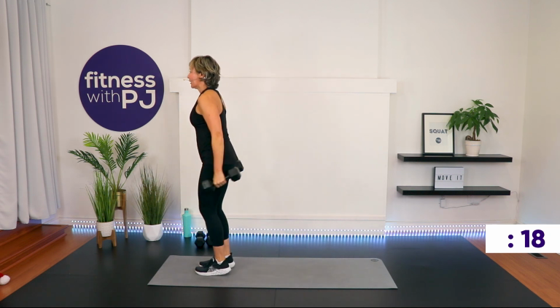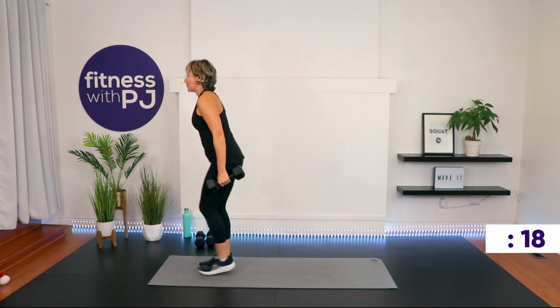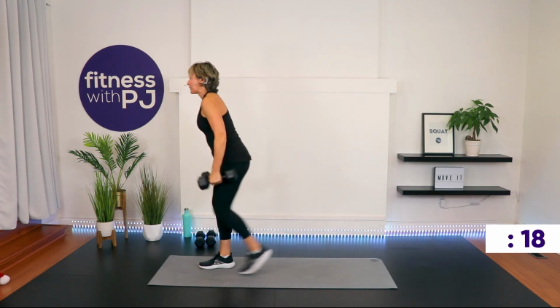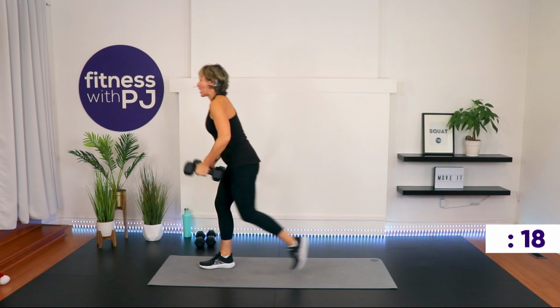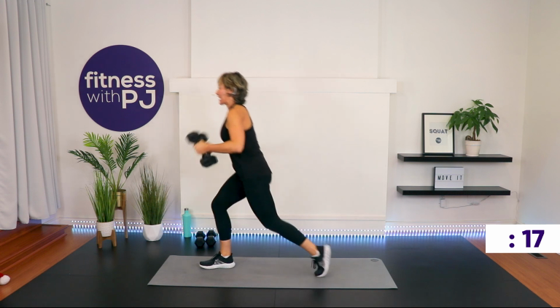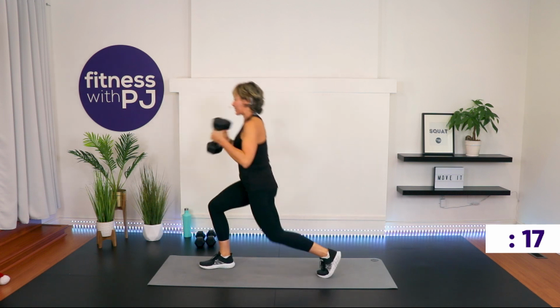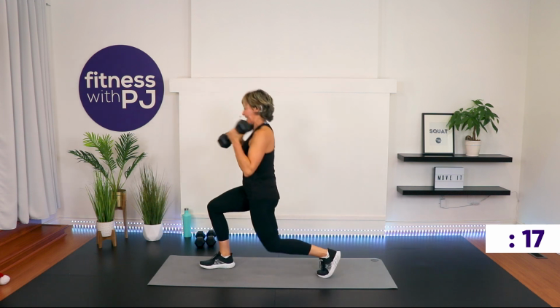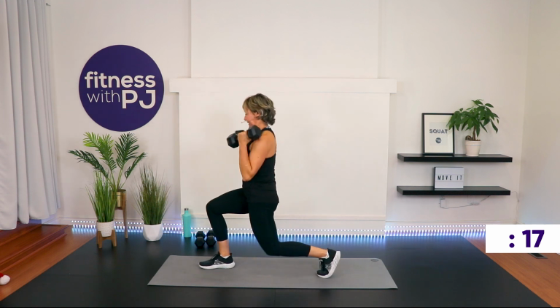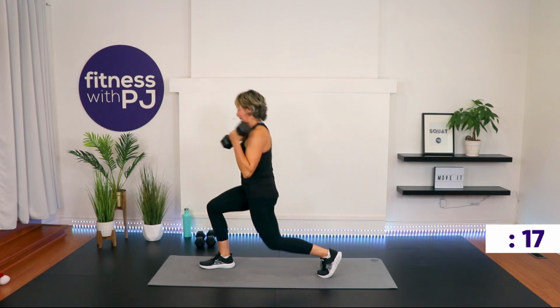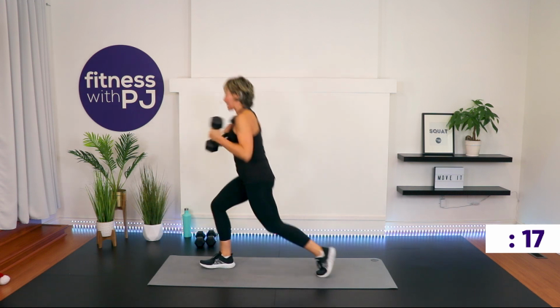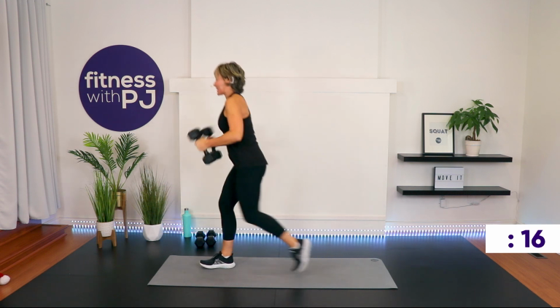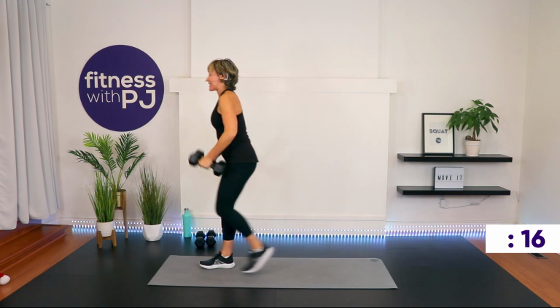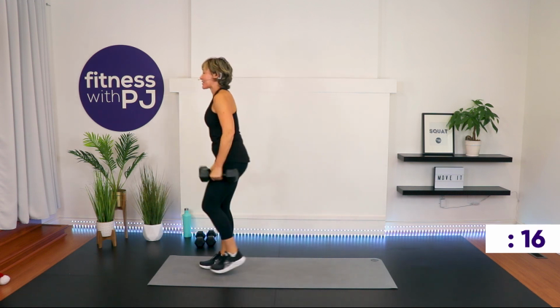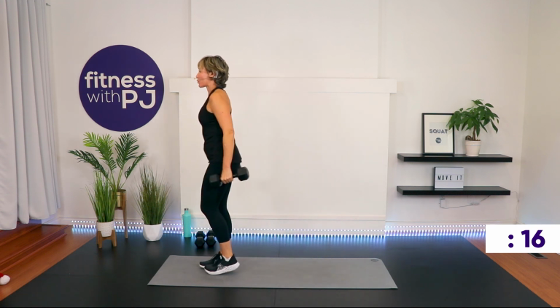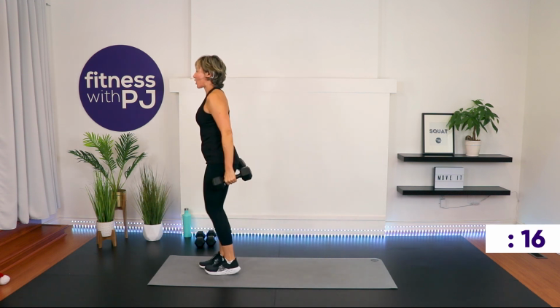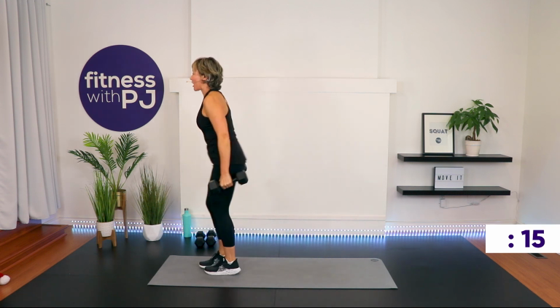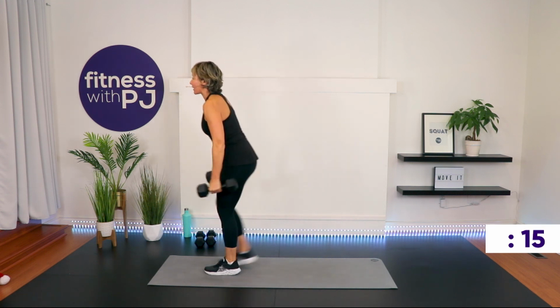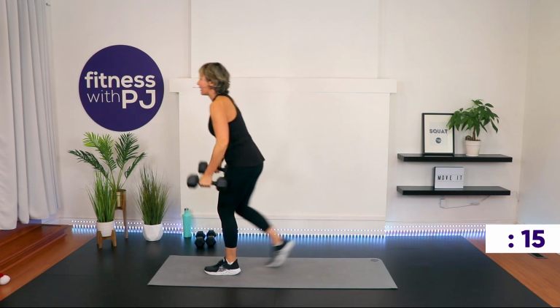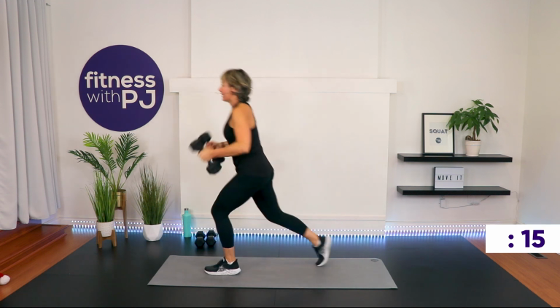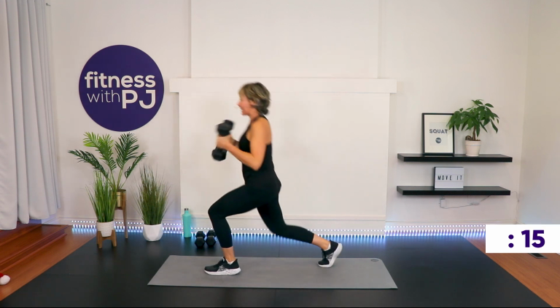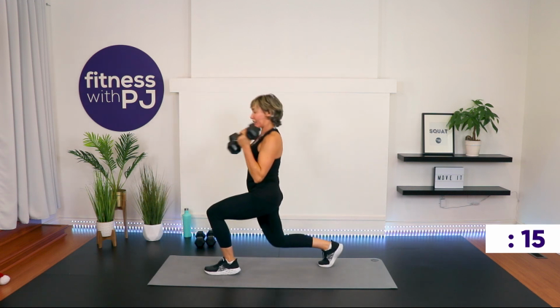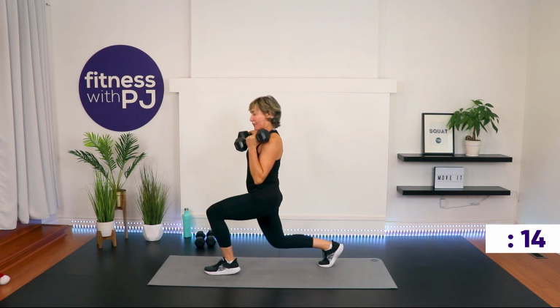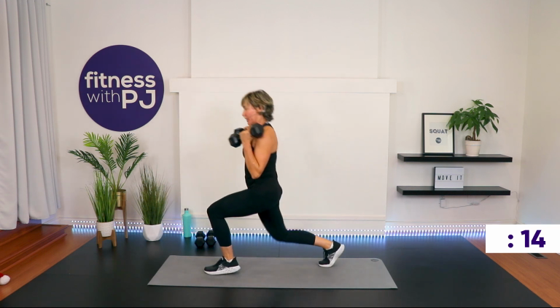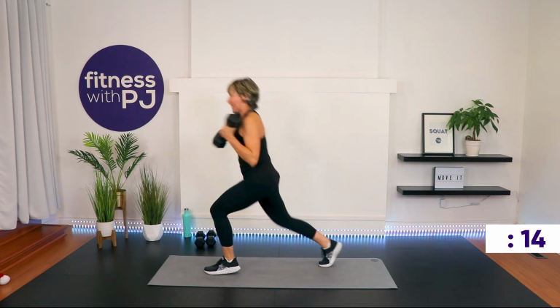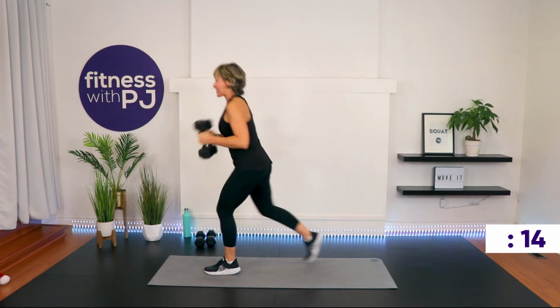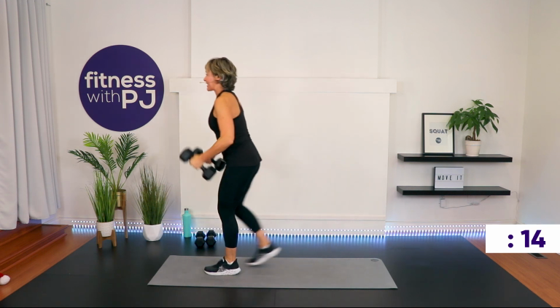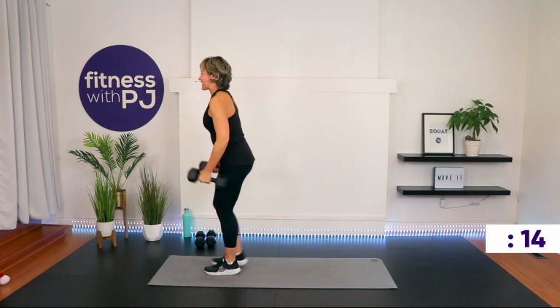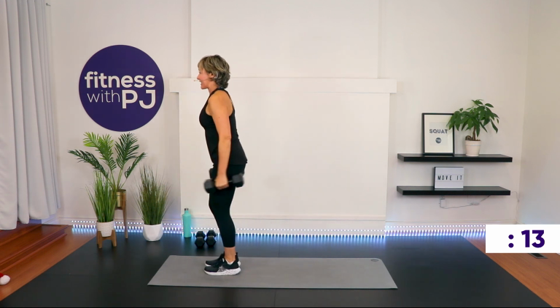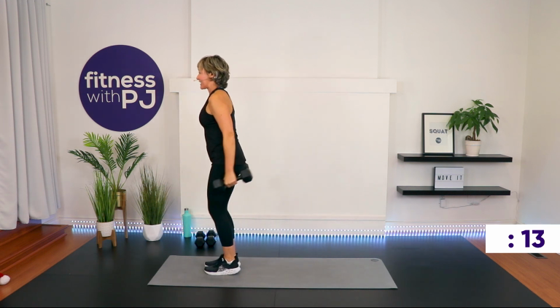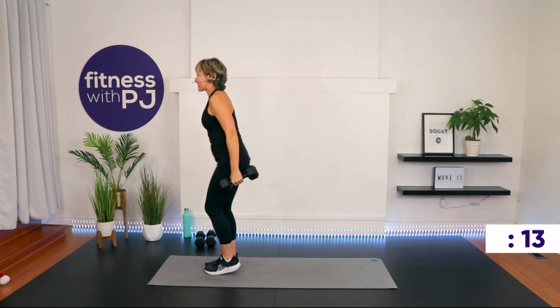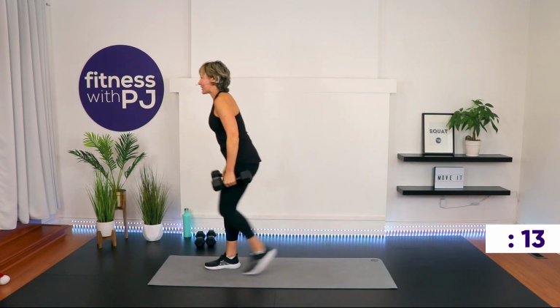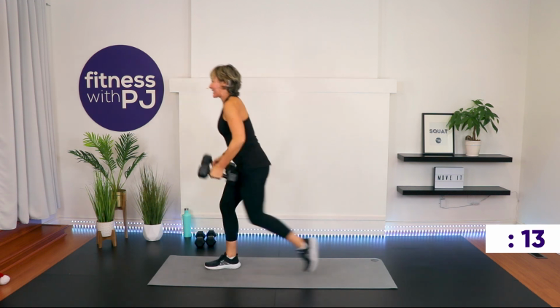Past the halfway mark — moving on after this. Come on, stay strong. You've got 45 seconds in you. Let's do it.